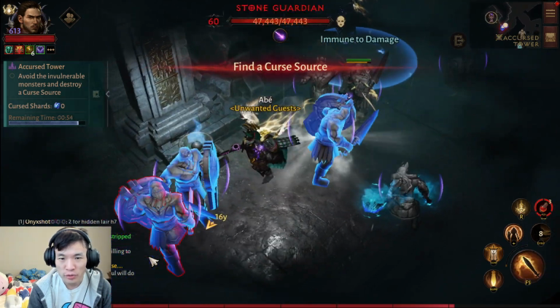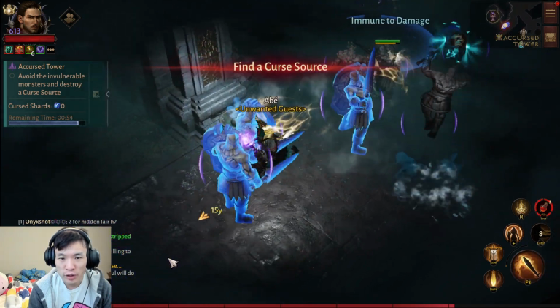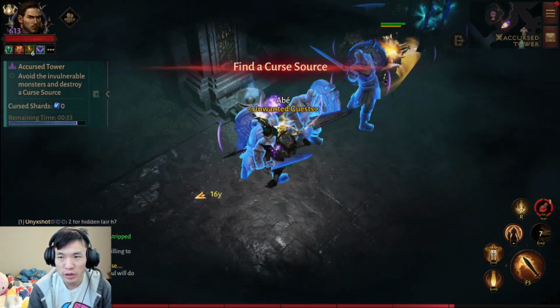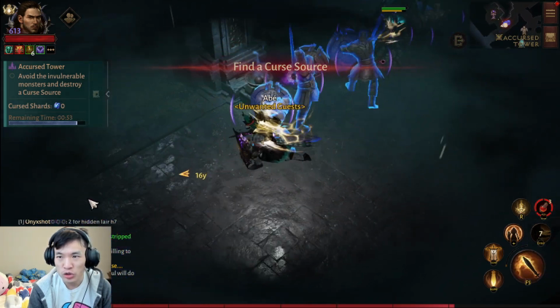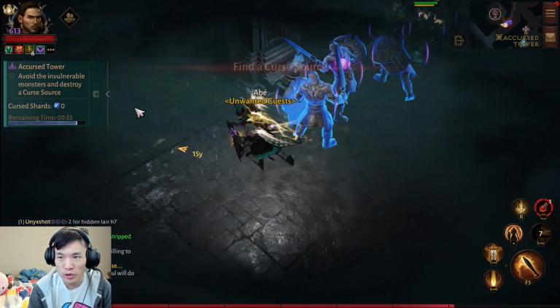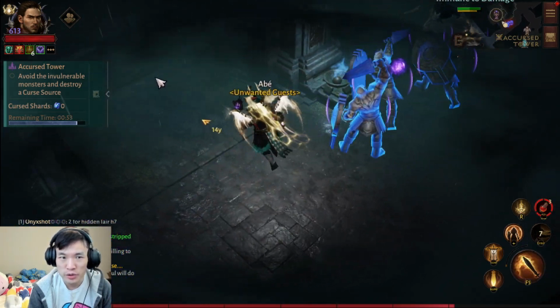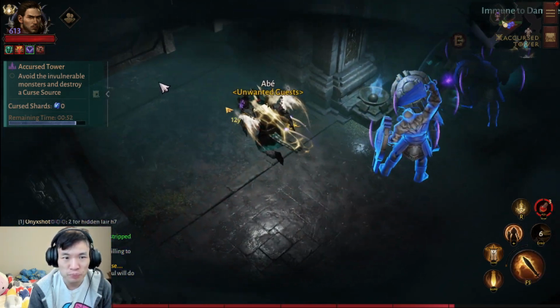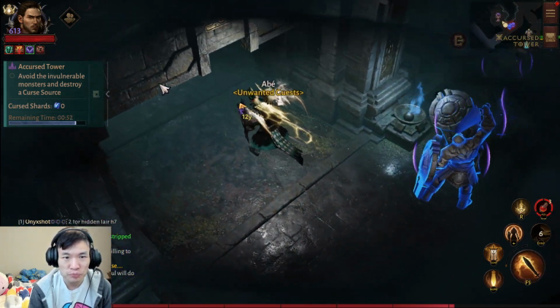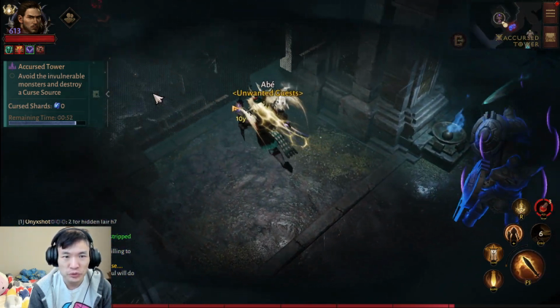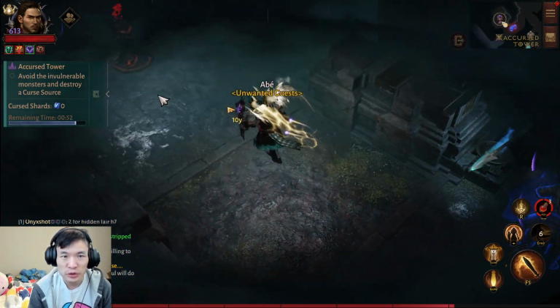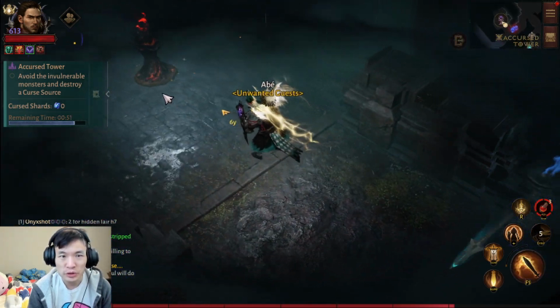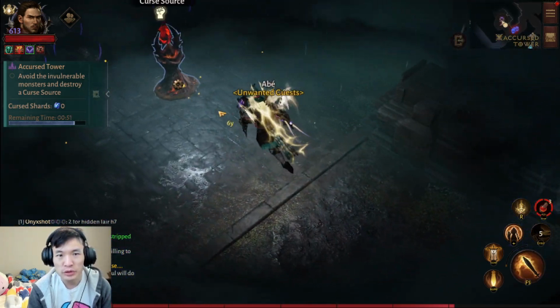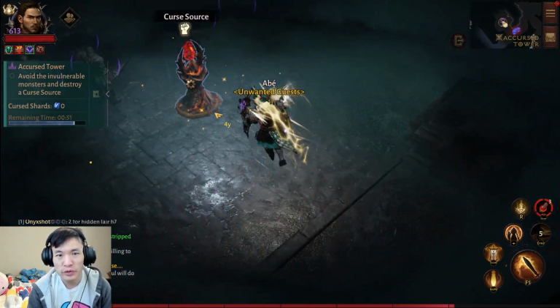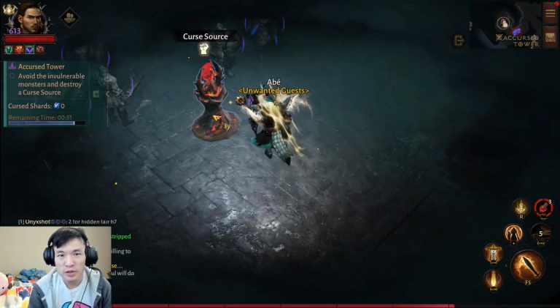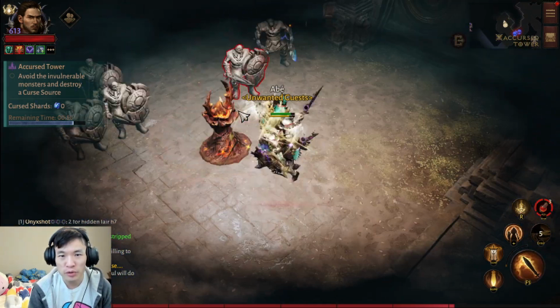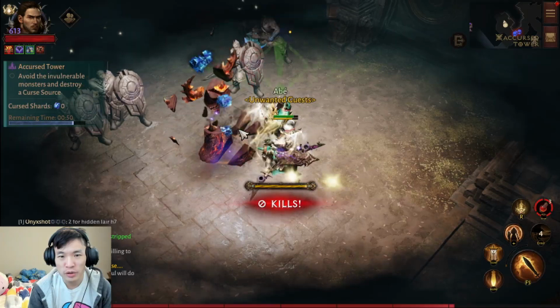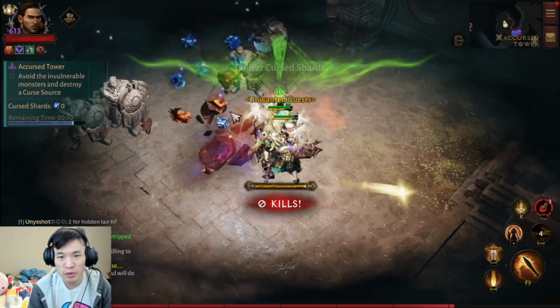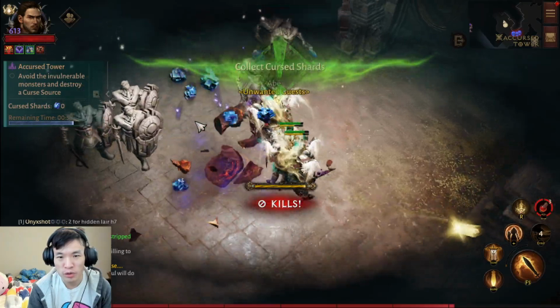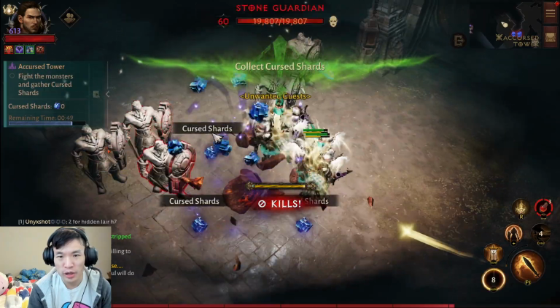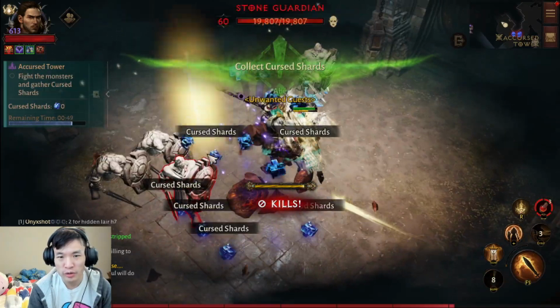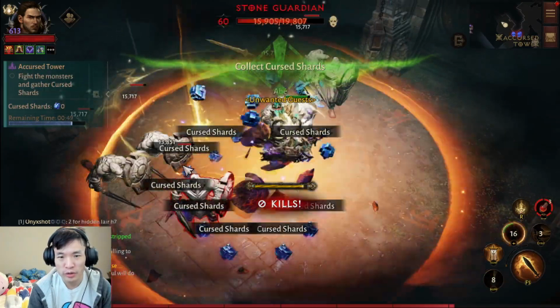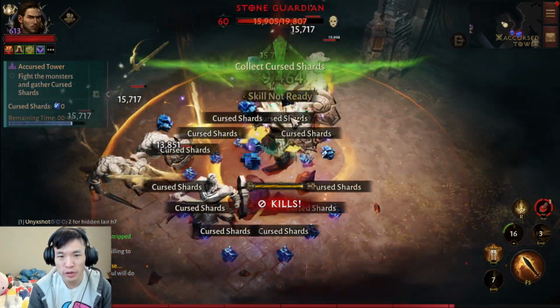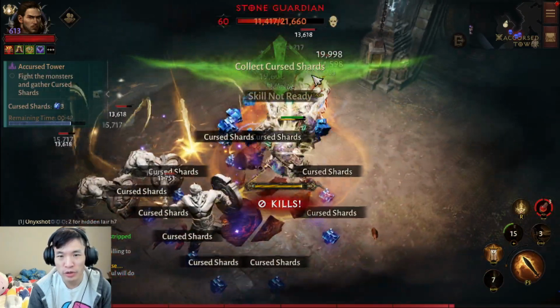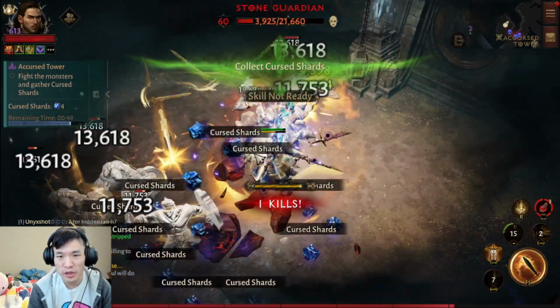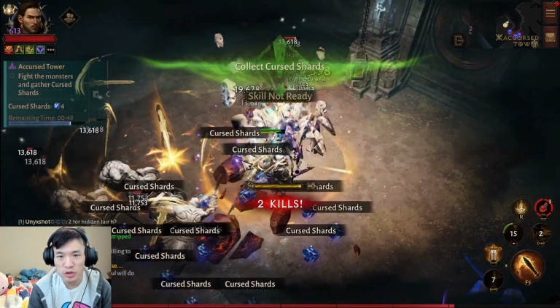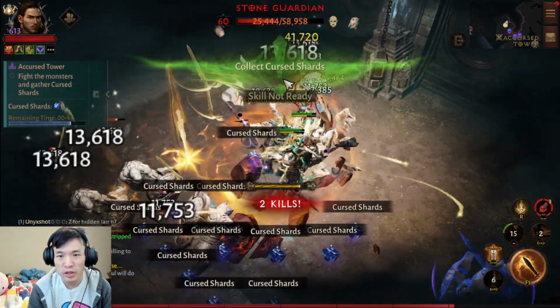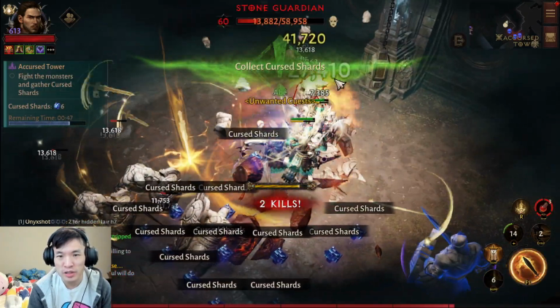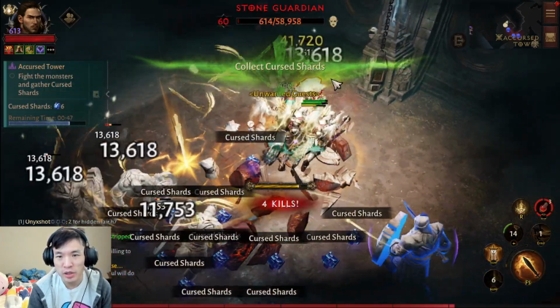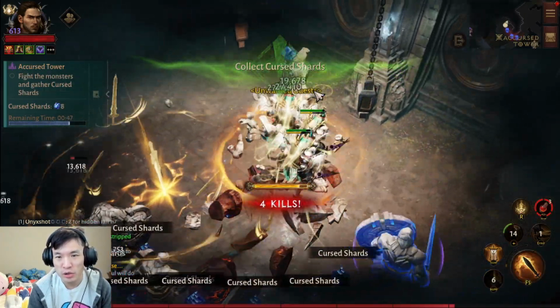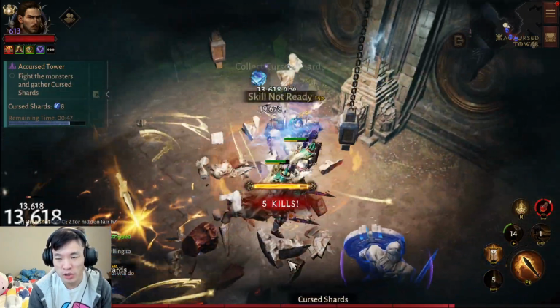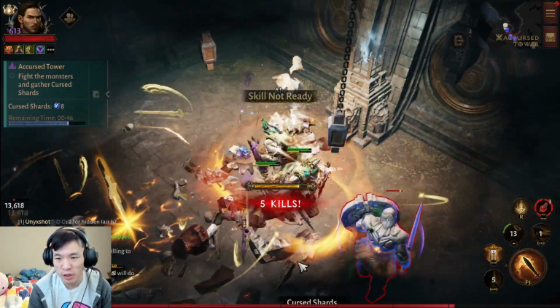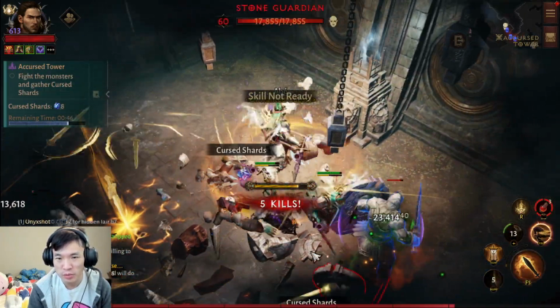Collect shards — very simple. Destroy that, kill these things, try to collect as many curse shards as possible.